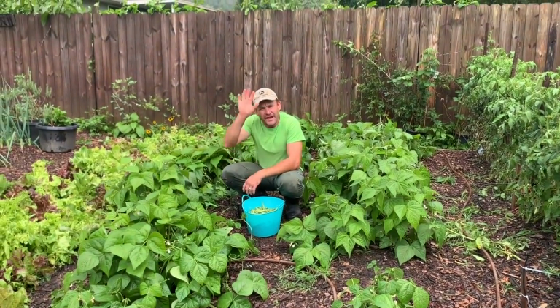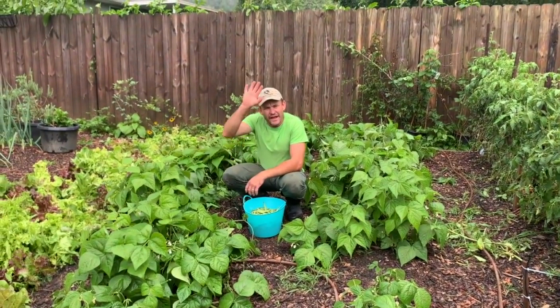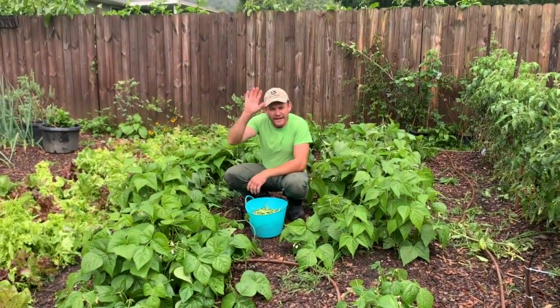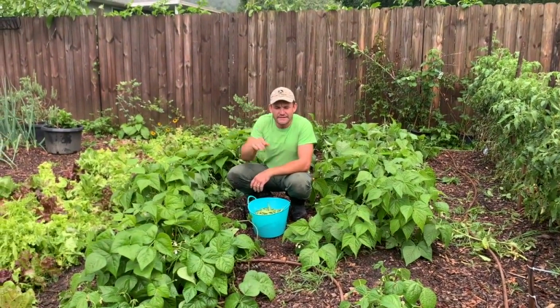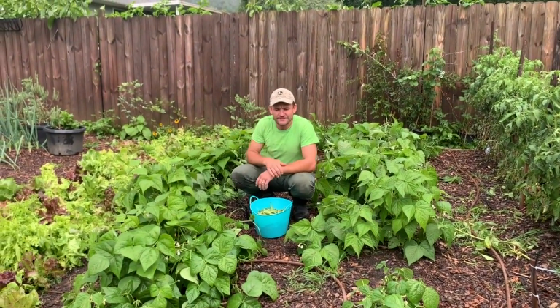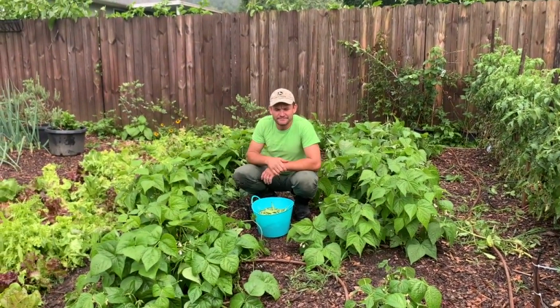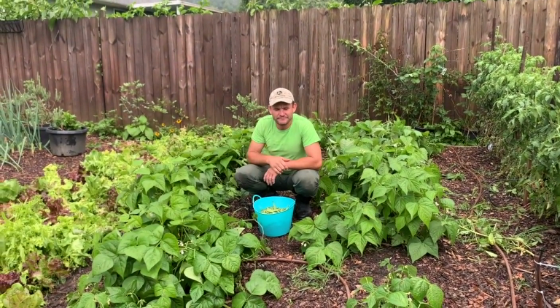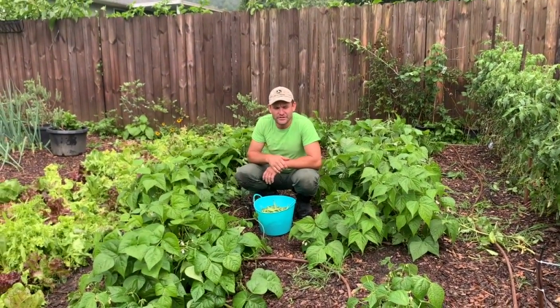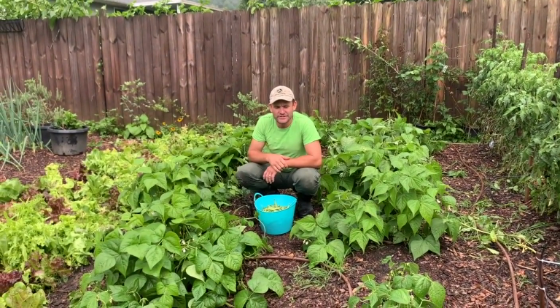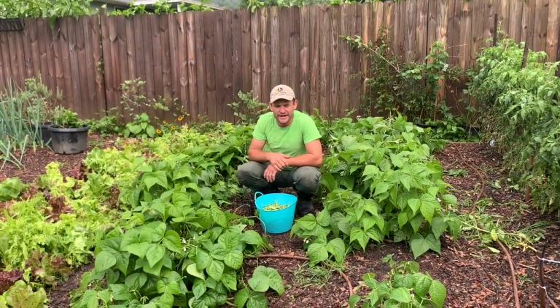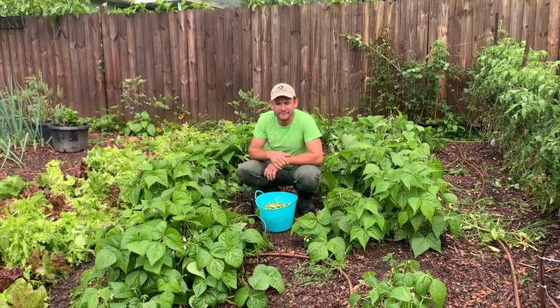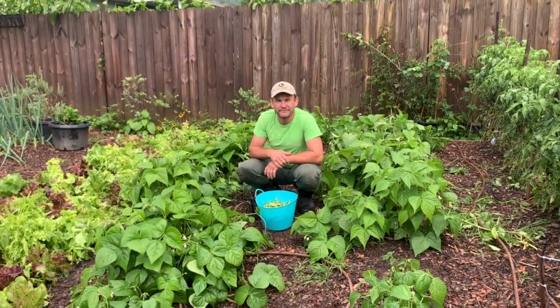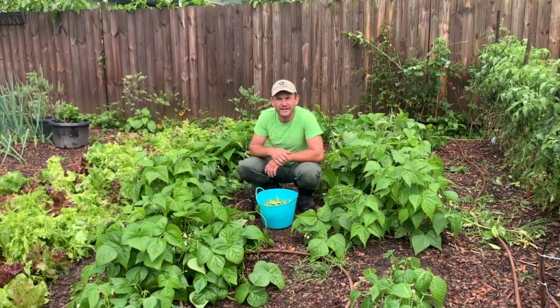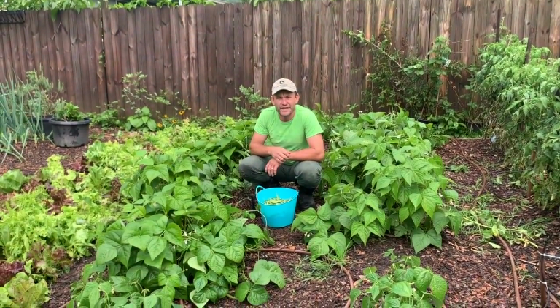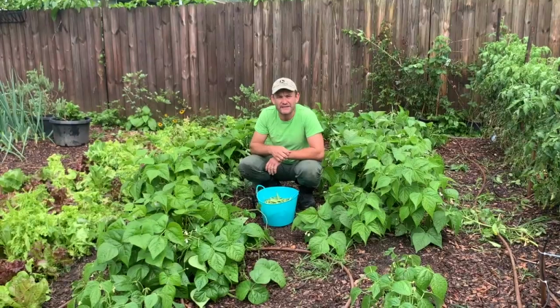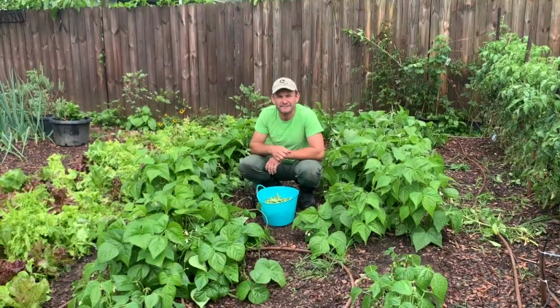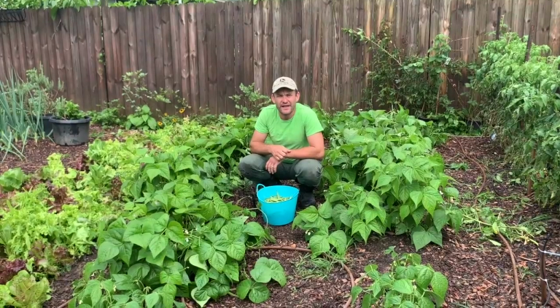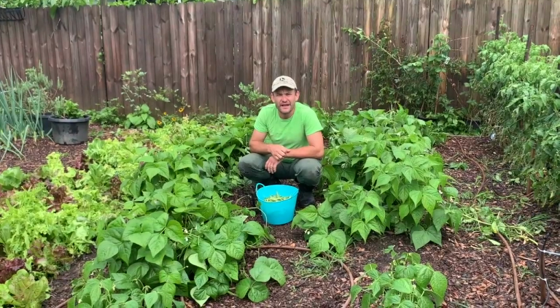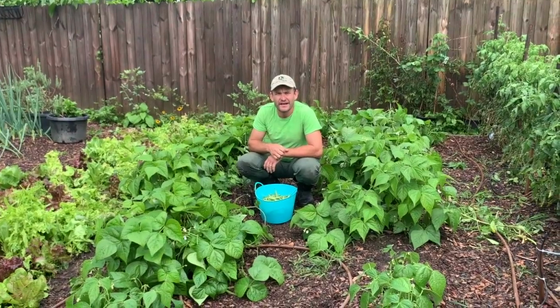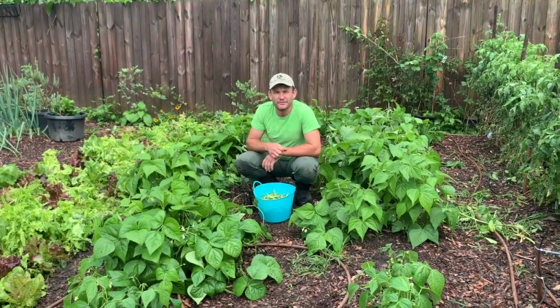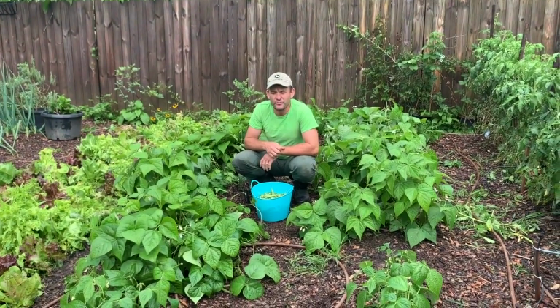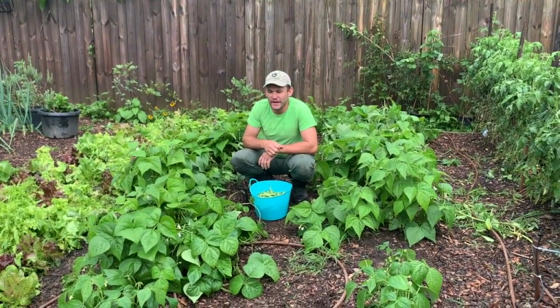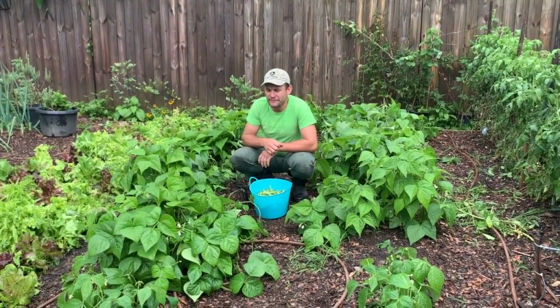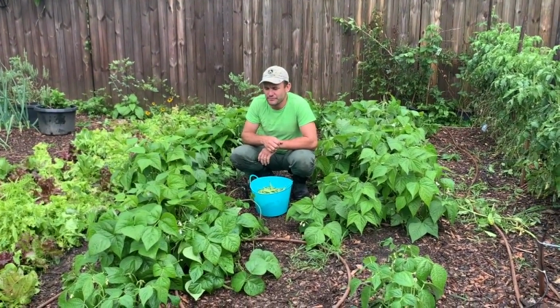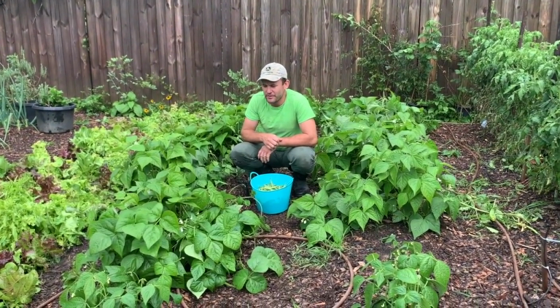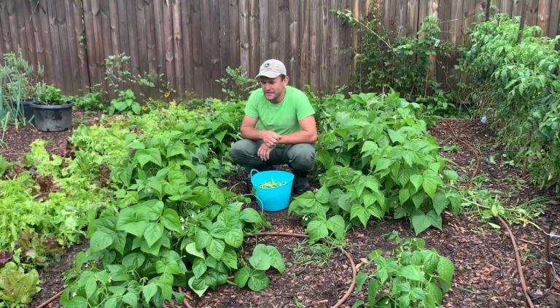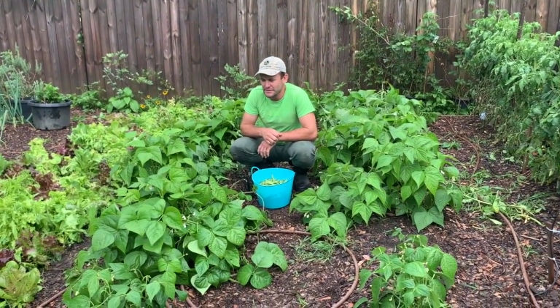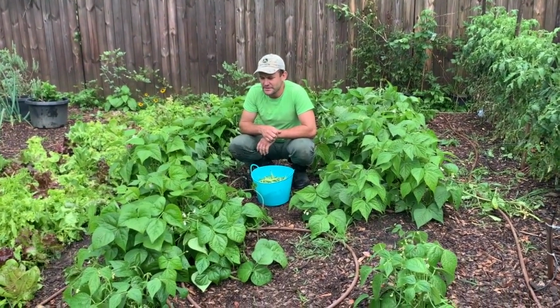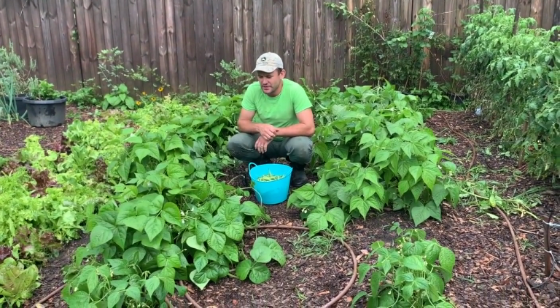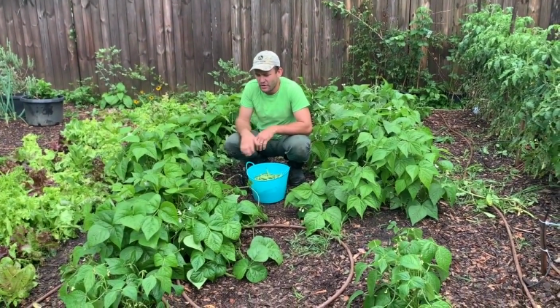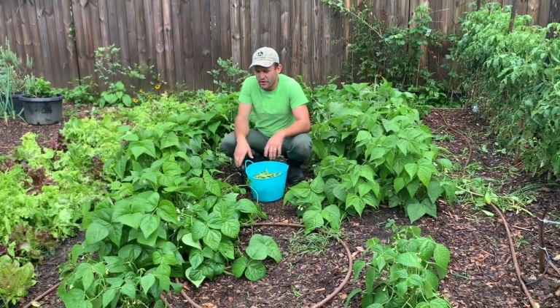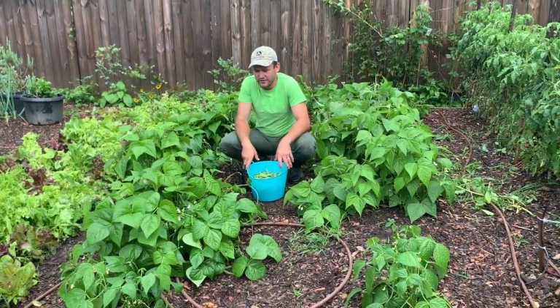Hi guys, this is Enrique and we have some green beans. This is our home garden.